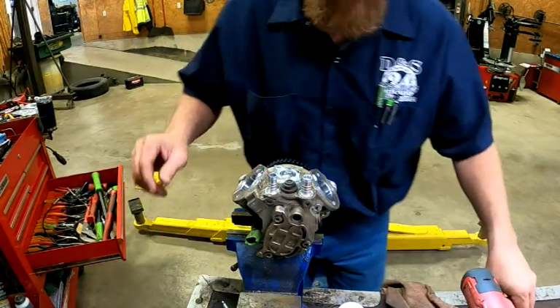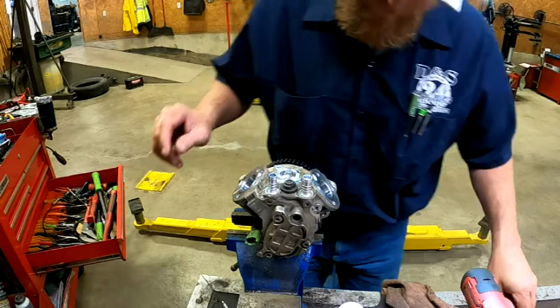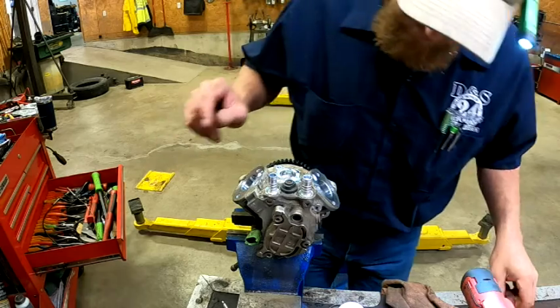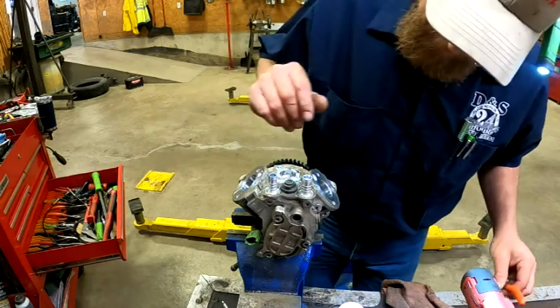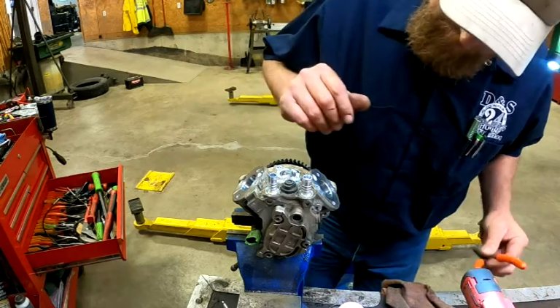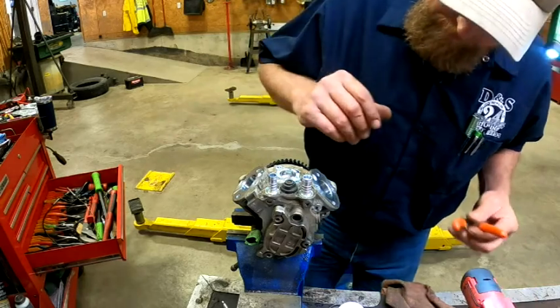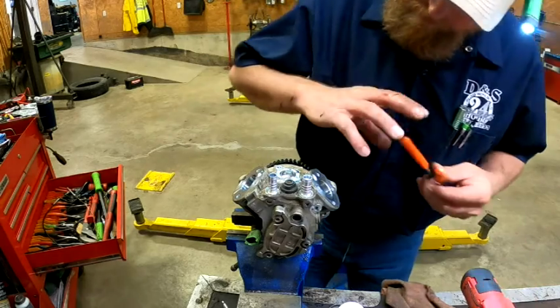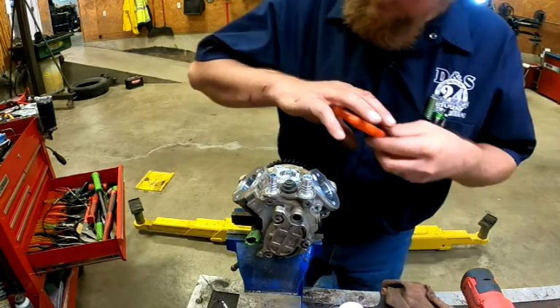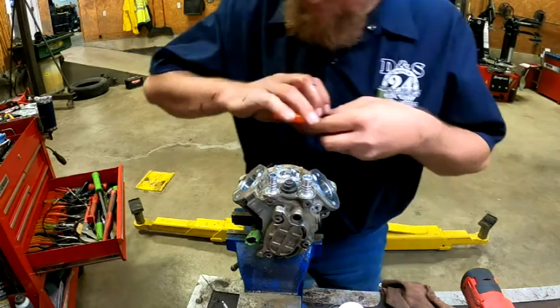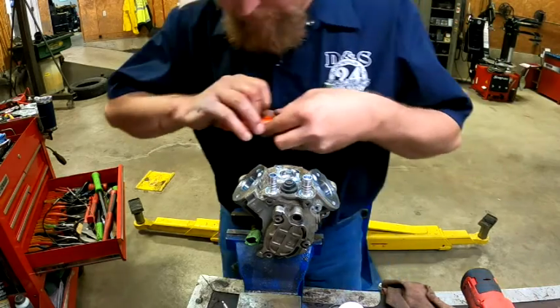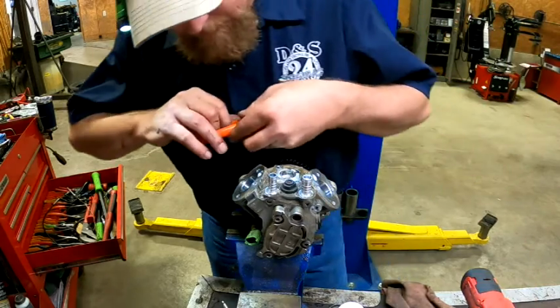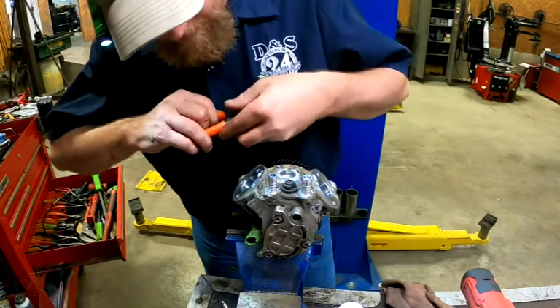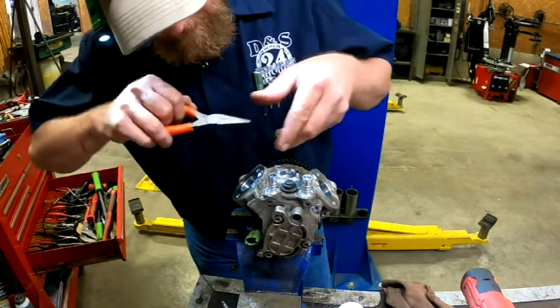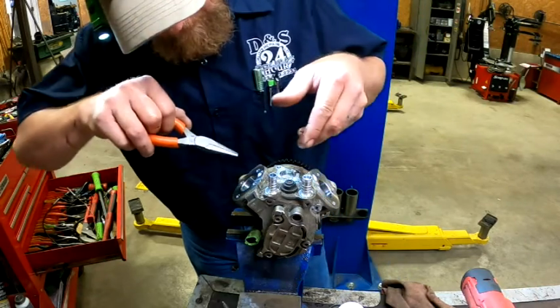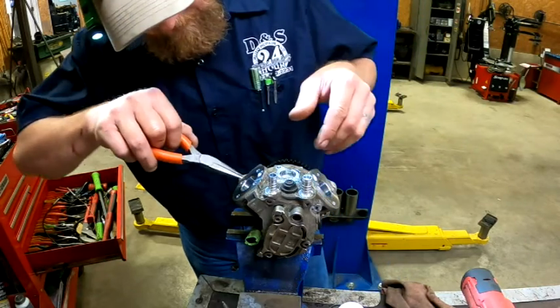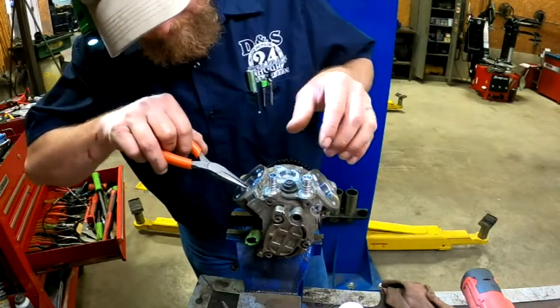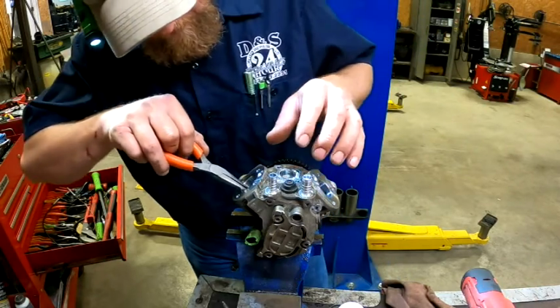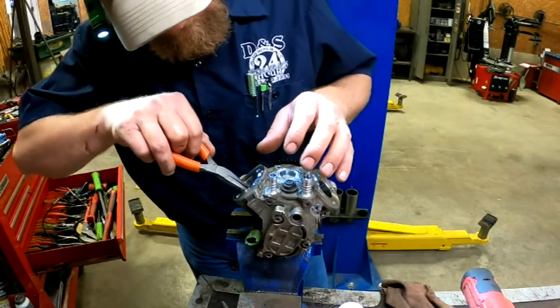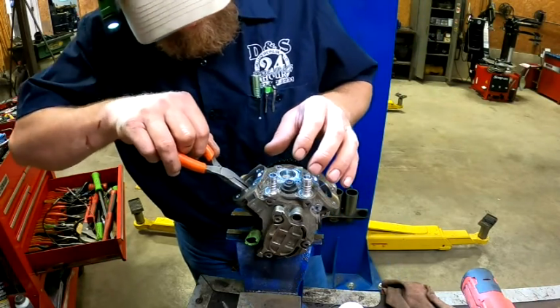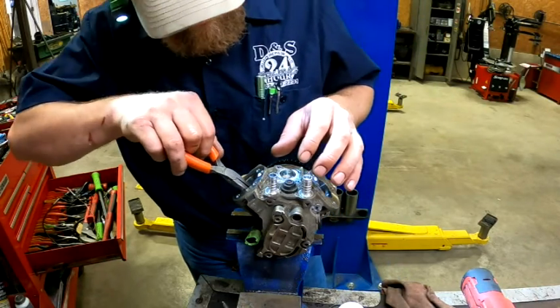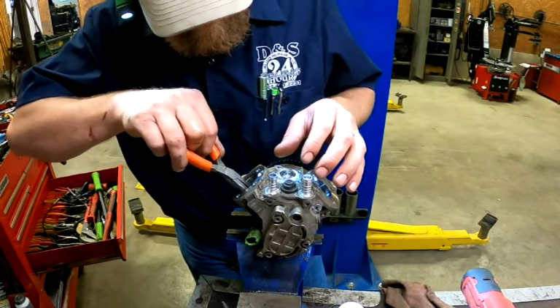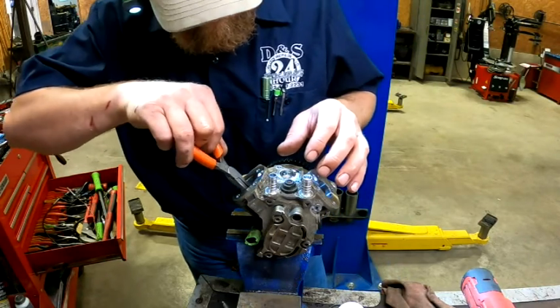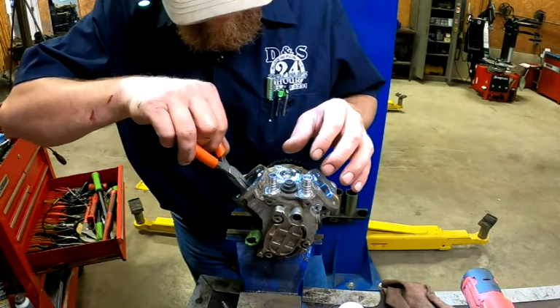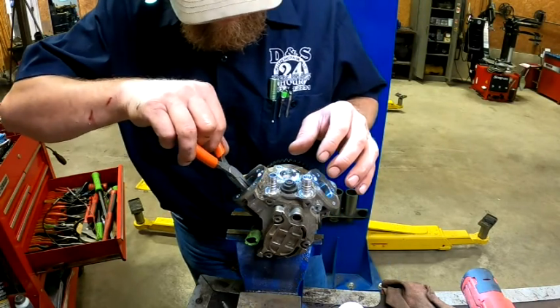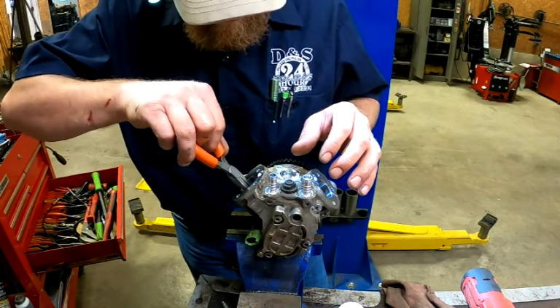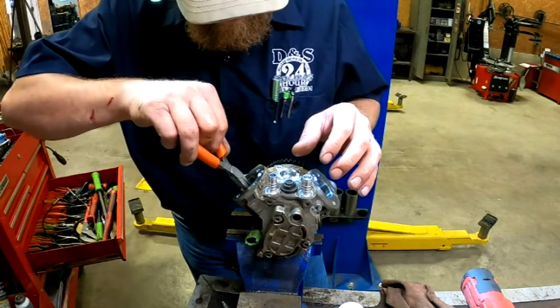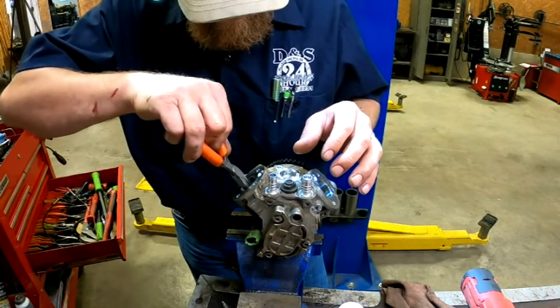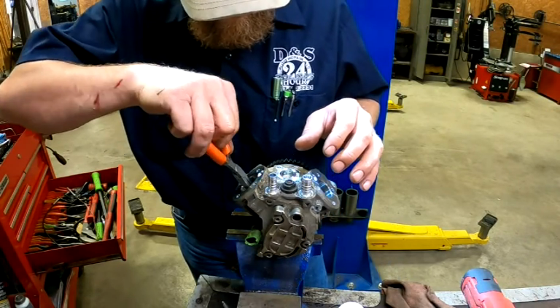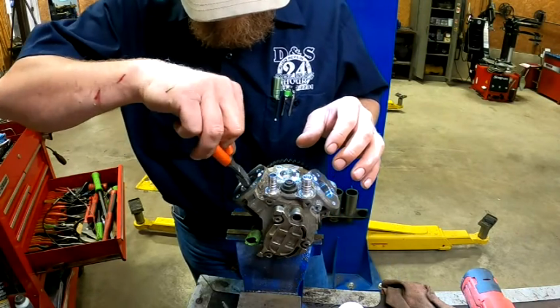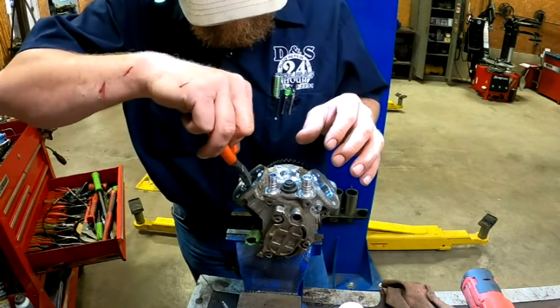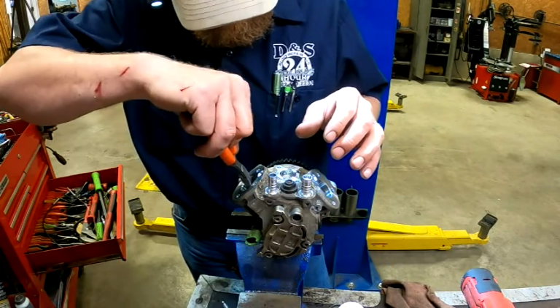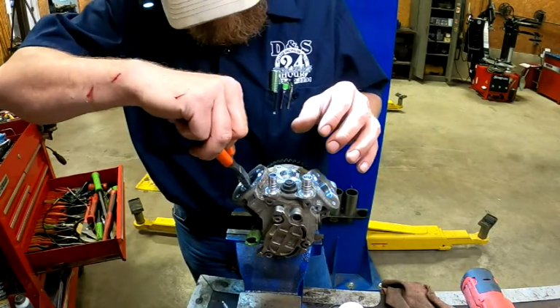You don't have to worry about damage because this pump has no core on it — it's just going to be junked.